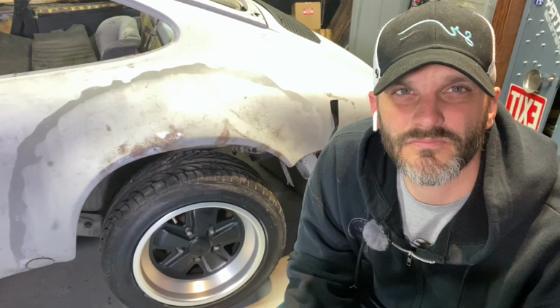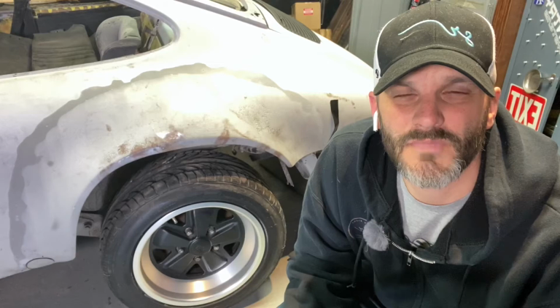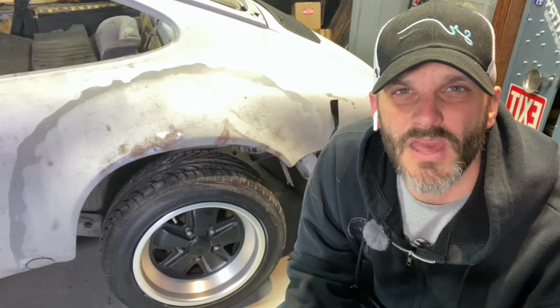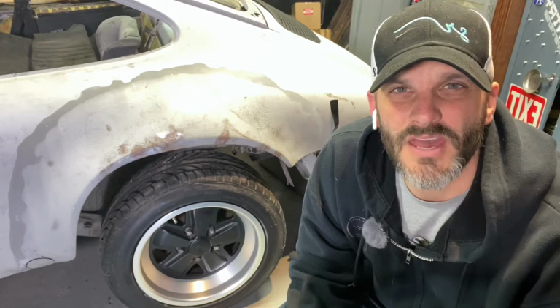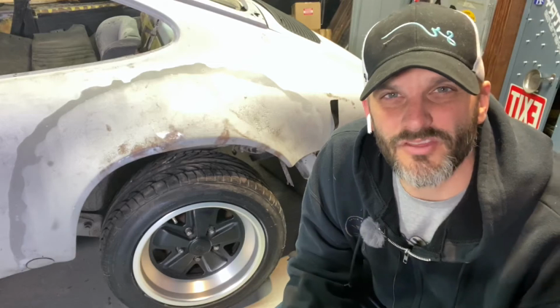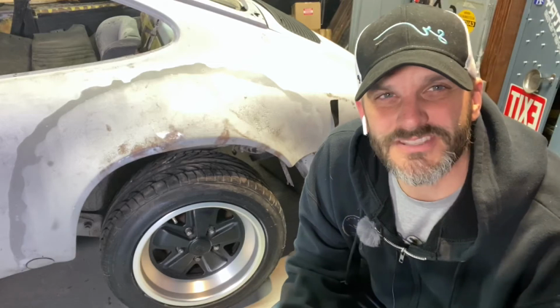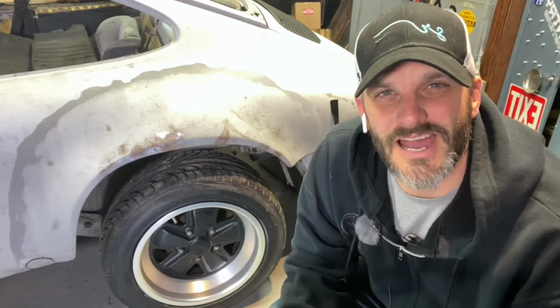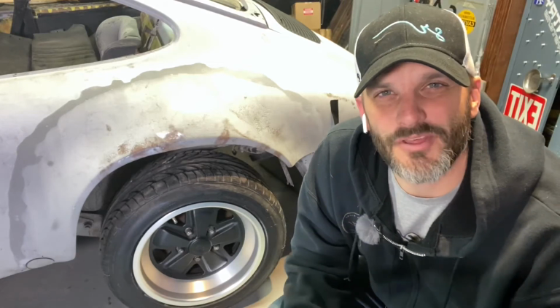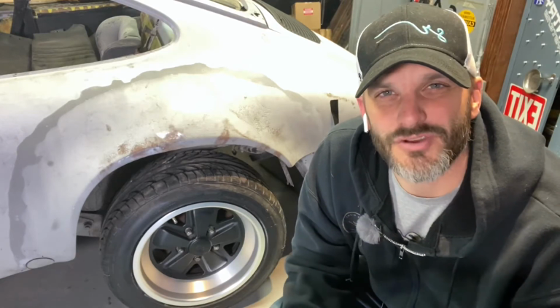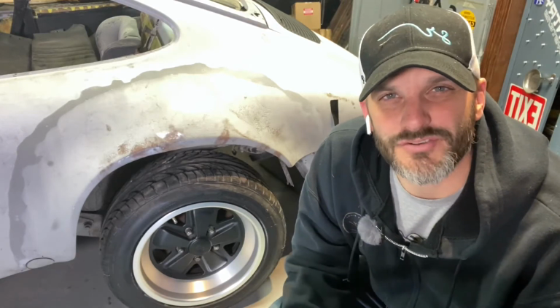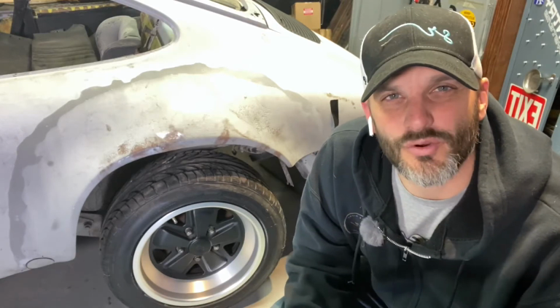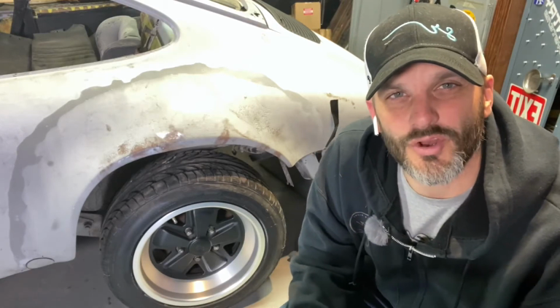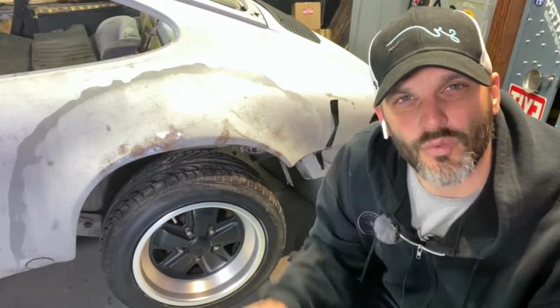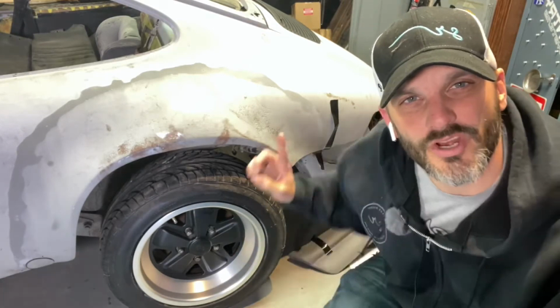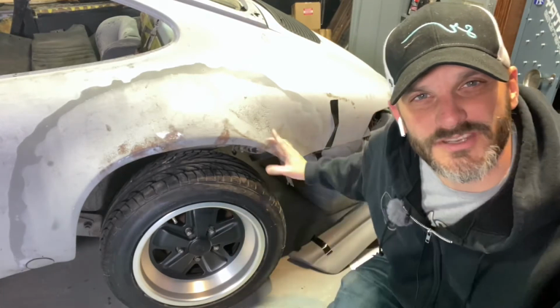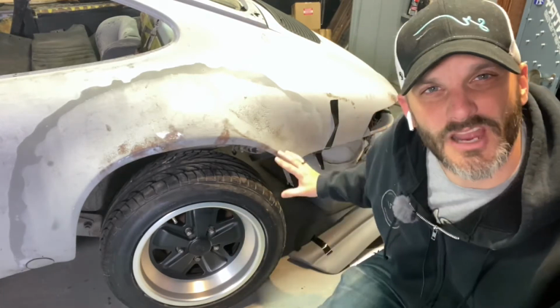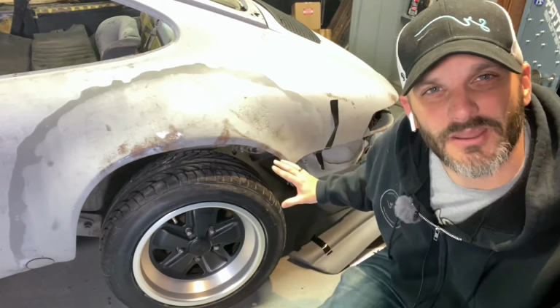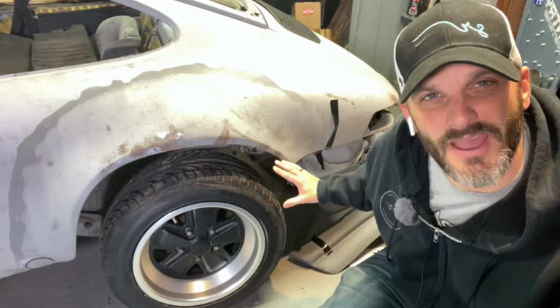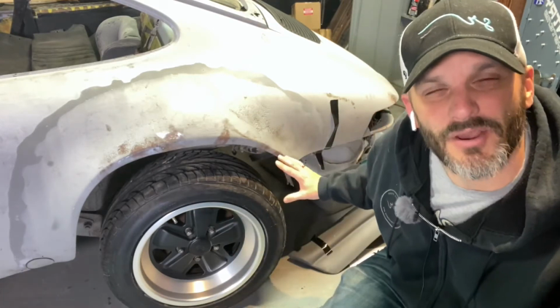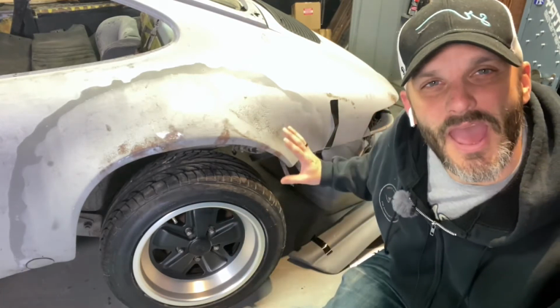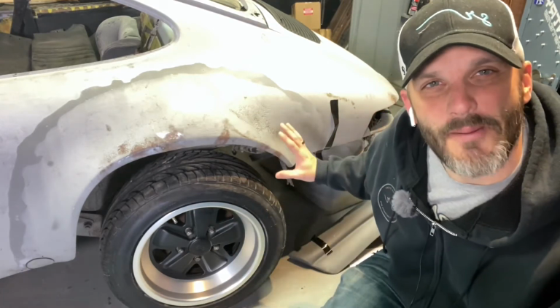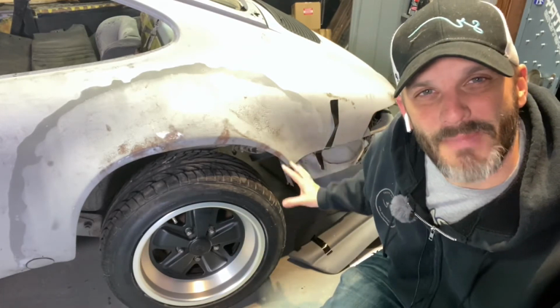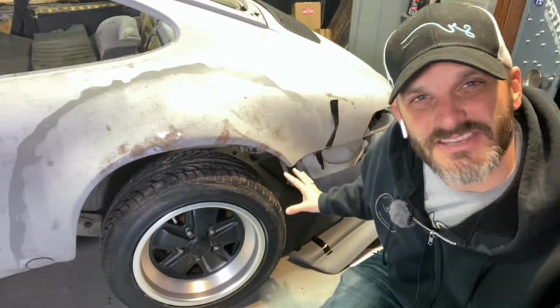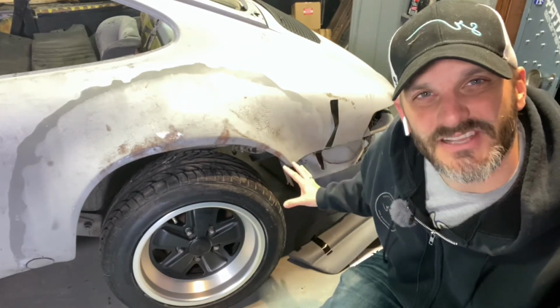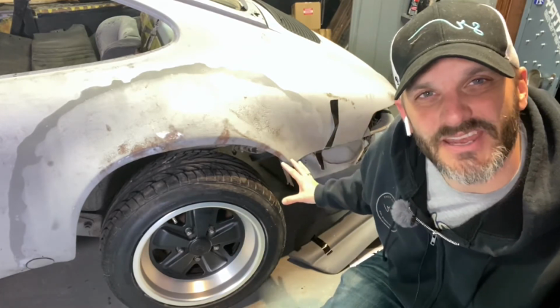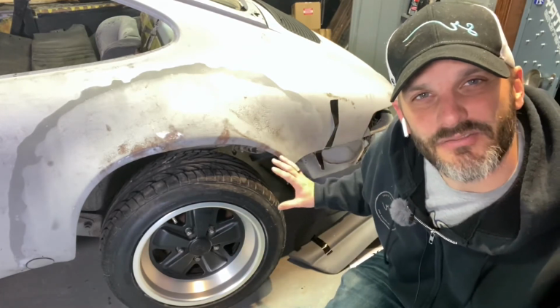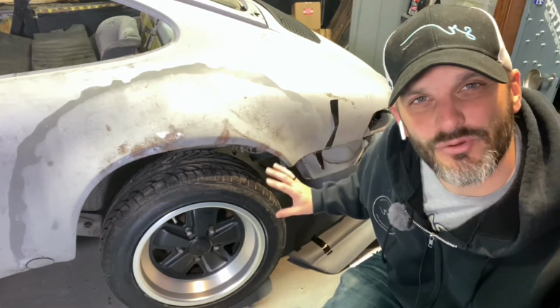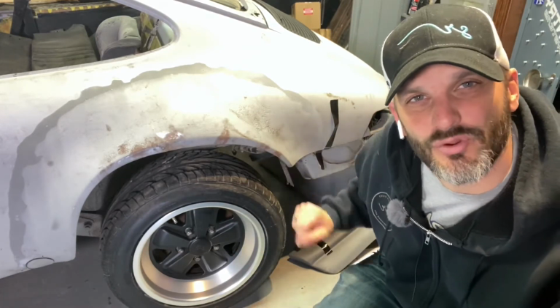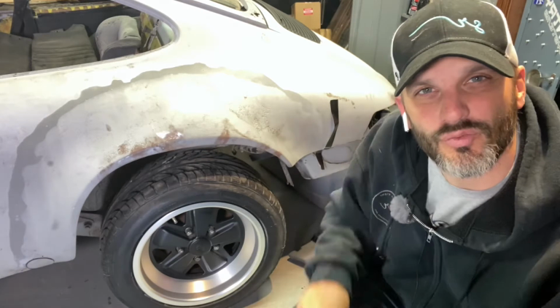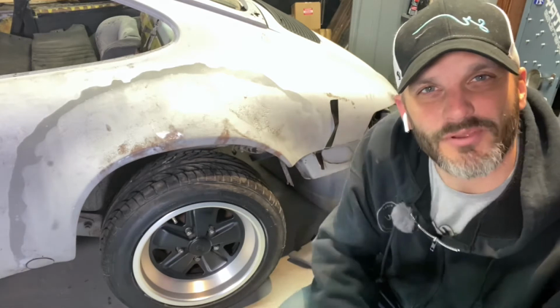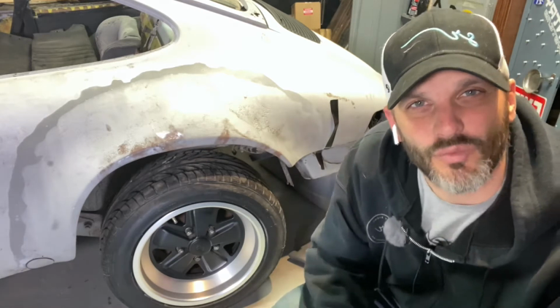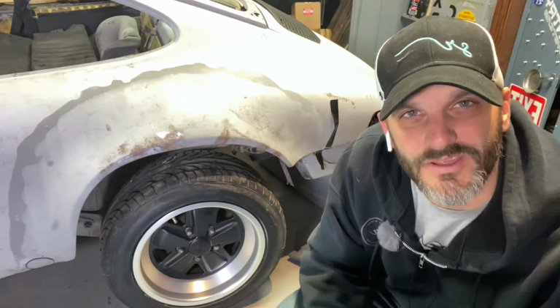This time on The Driver's Corner, we're going to be talking about Maxlite Fuchs replica wheels.